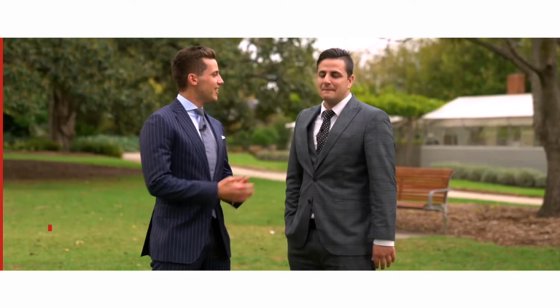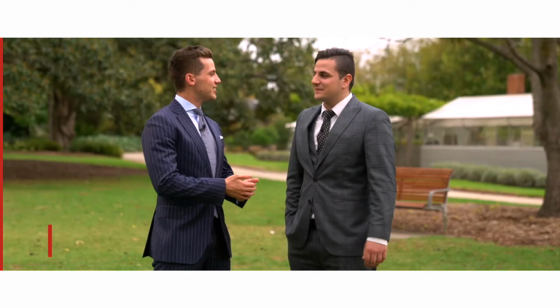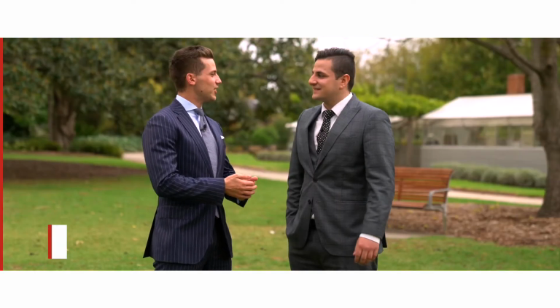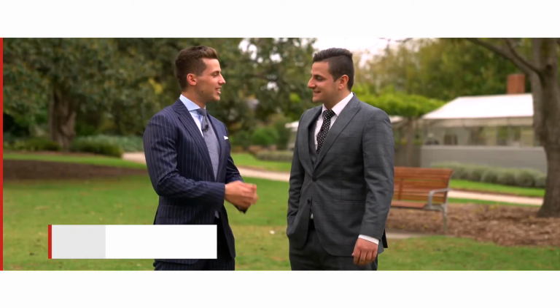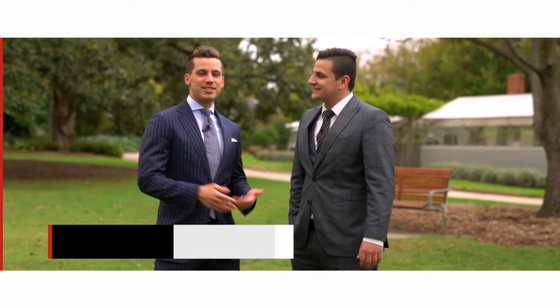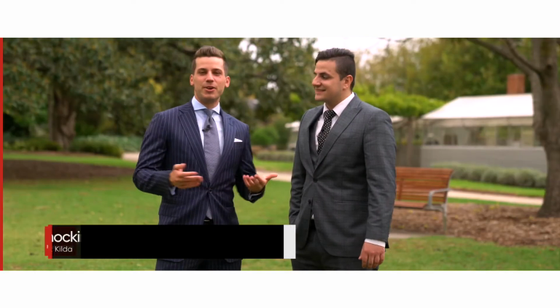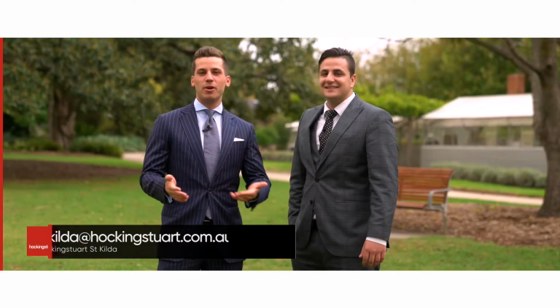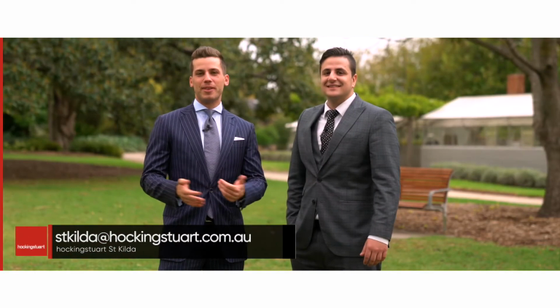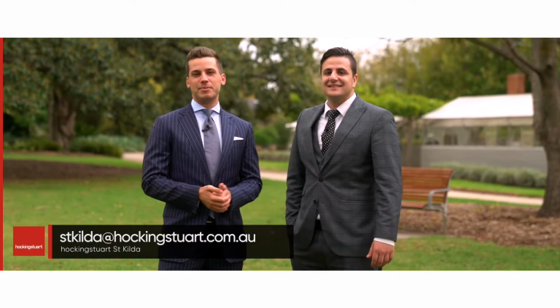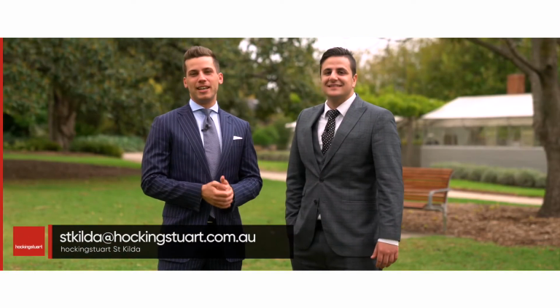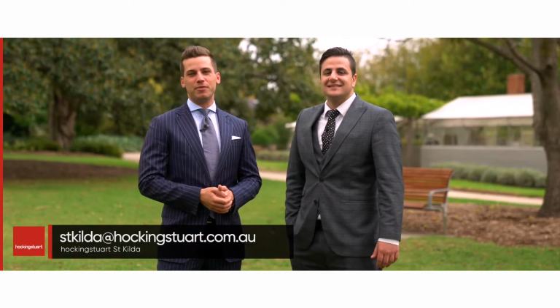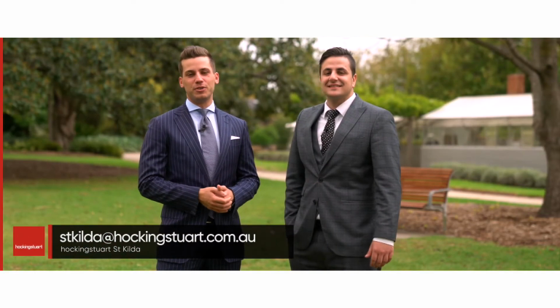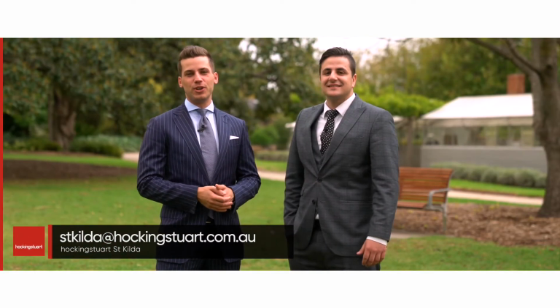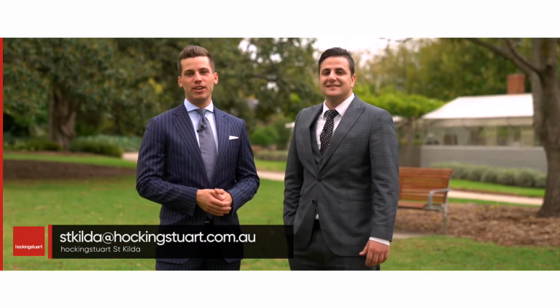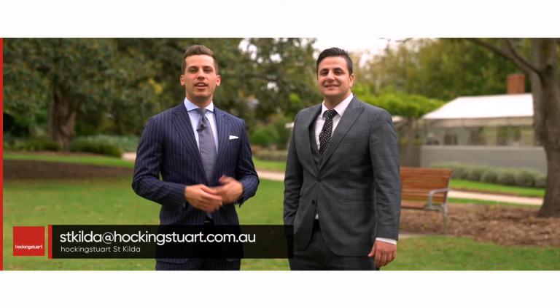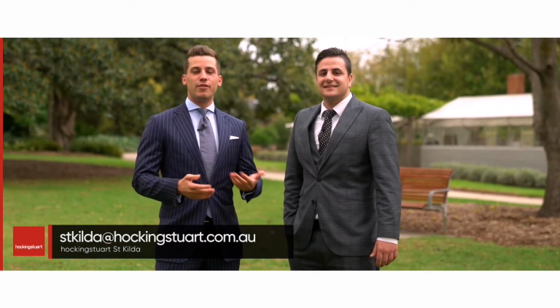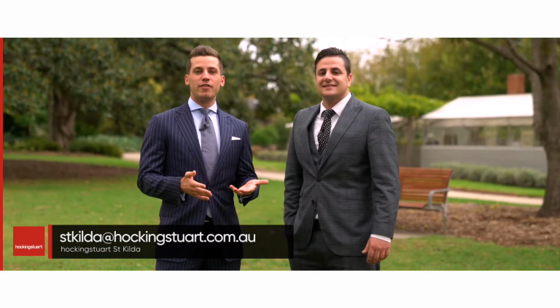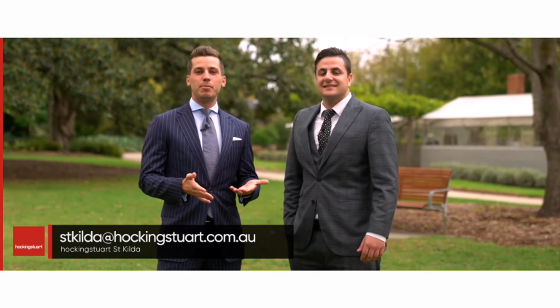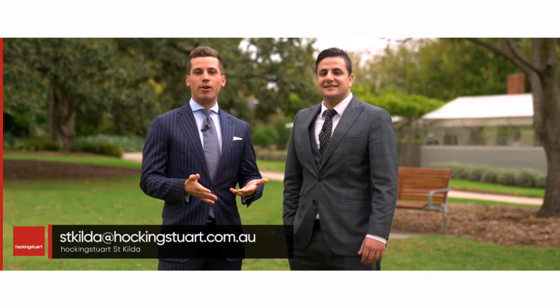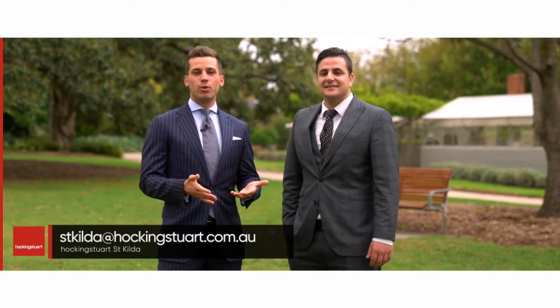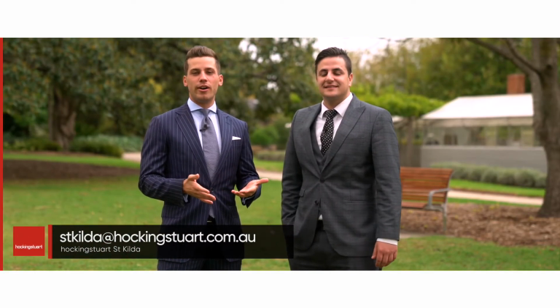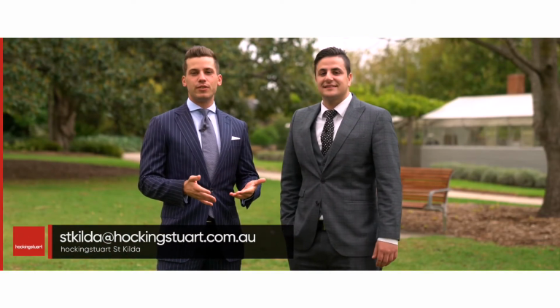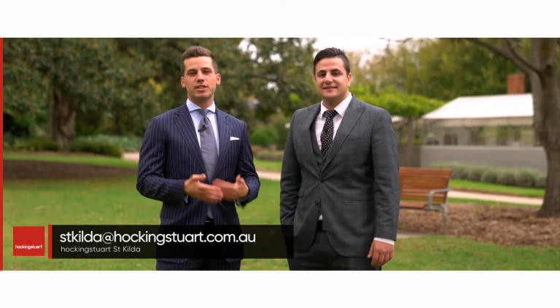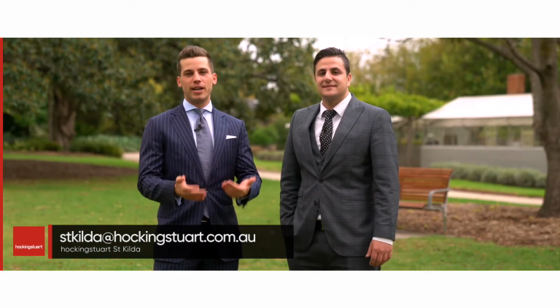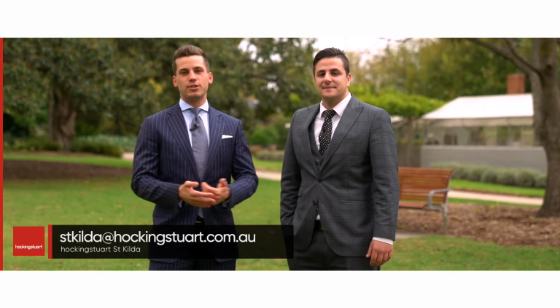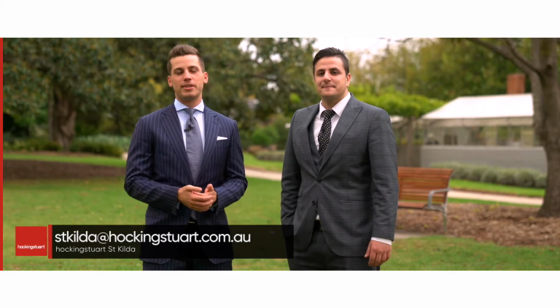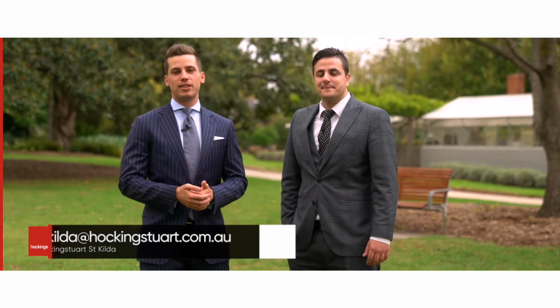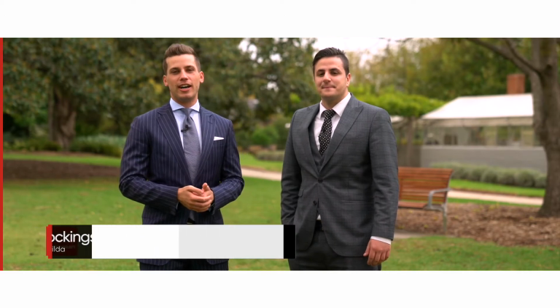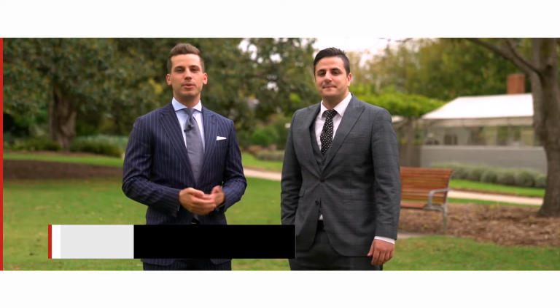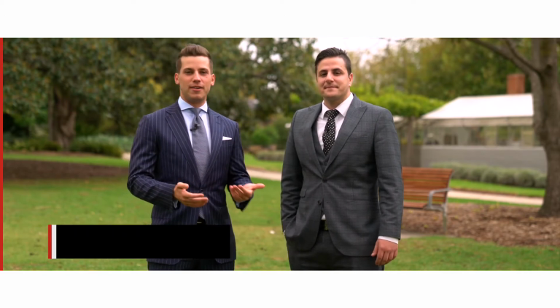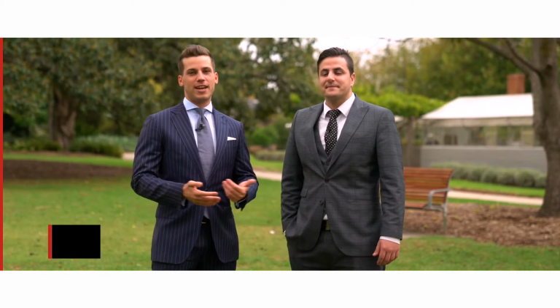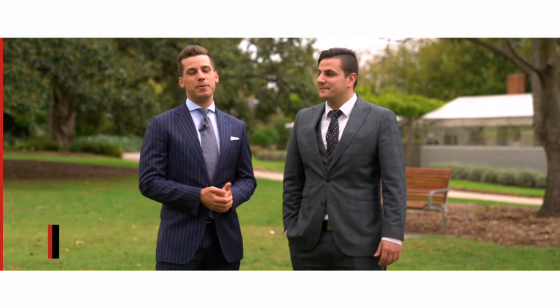Thanks, Costa. We hope that's been helpful to you. If you have any buyer inquiries for us, please drop us a line. We'd love to help.